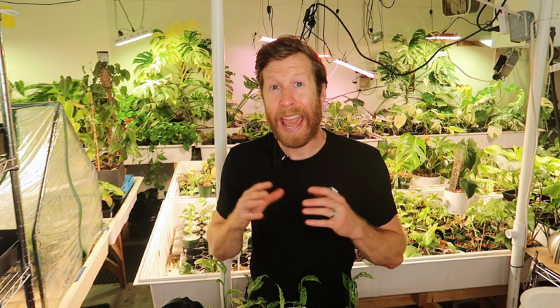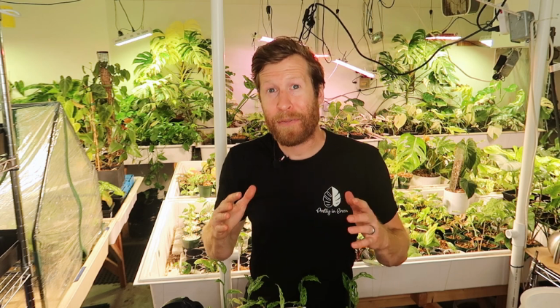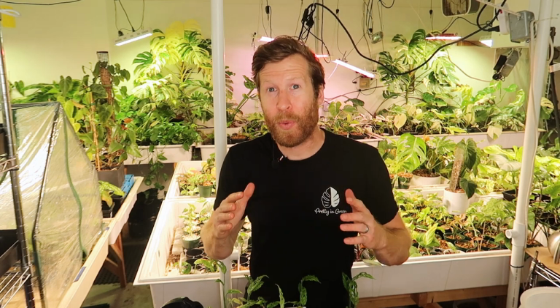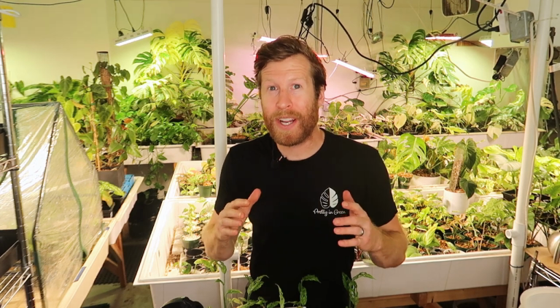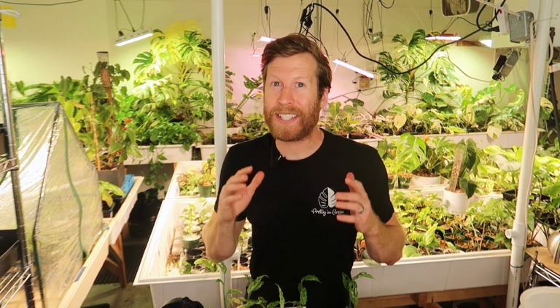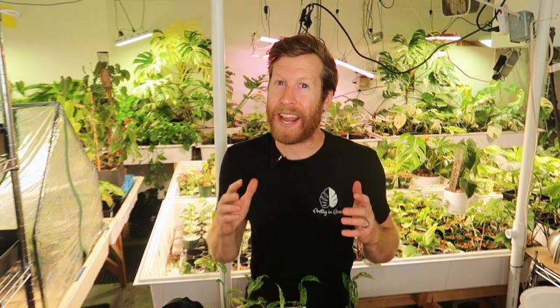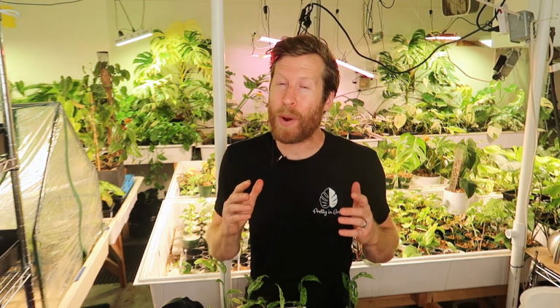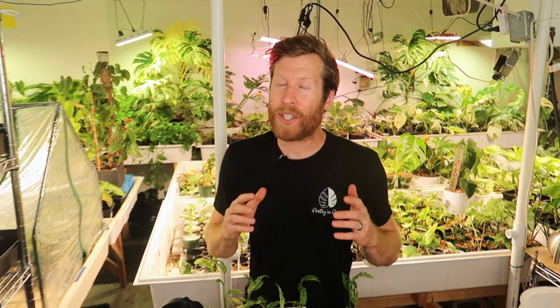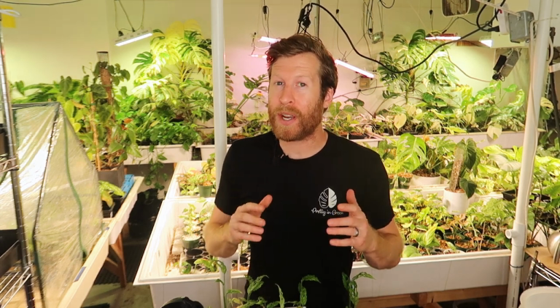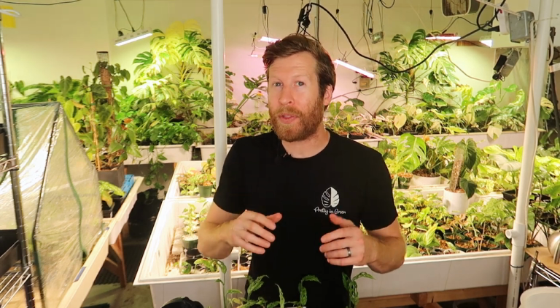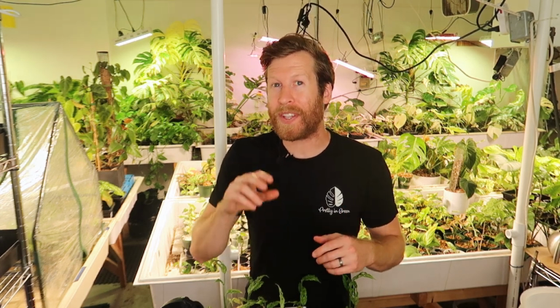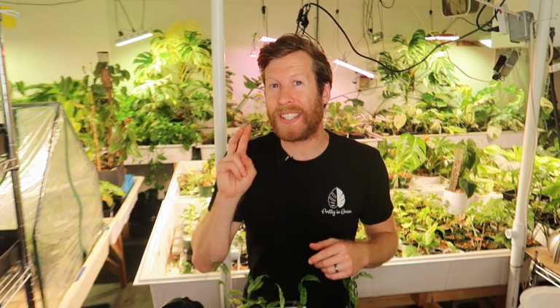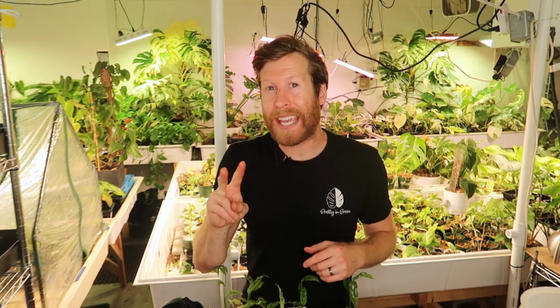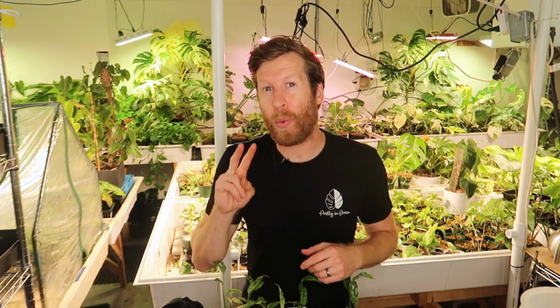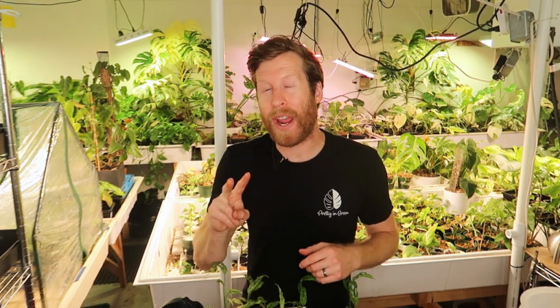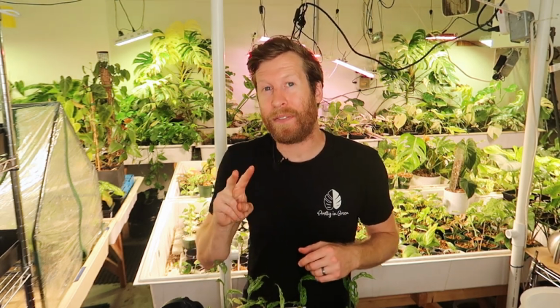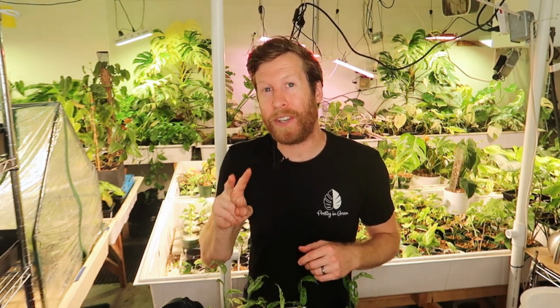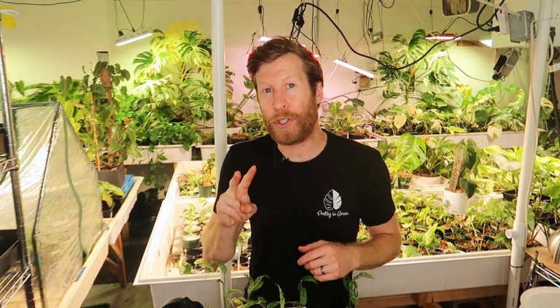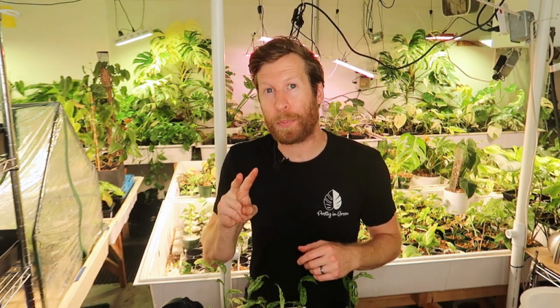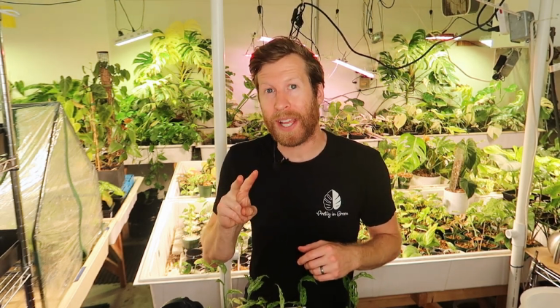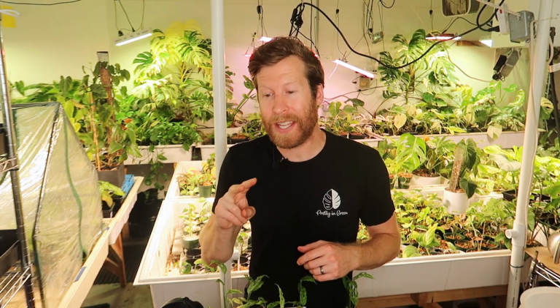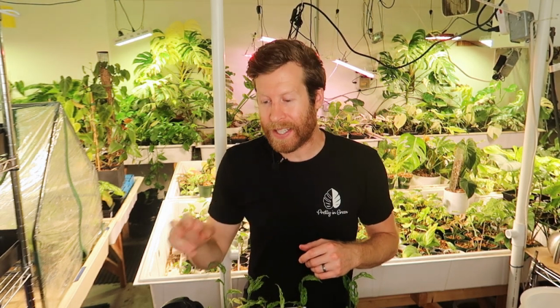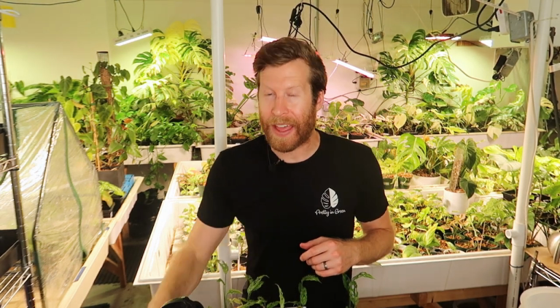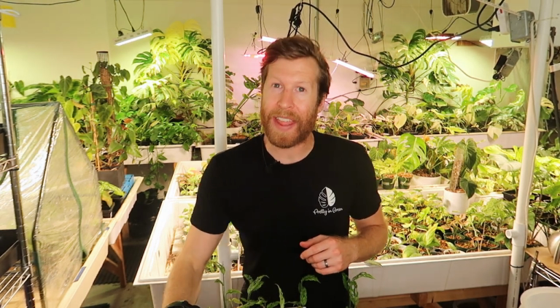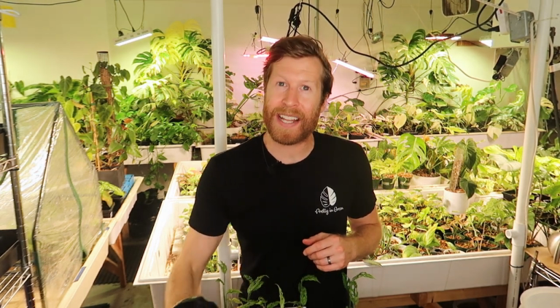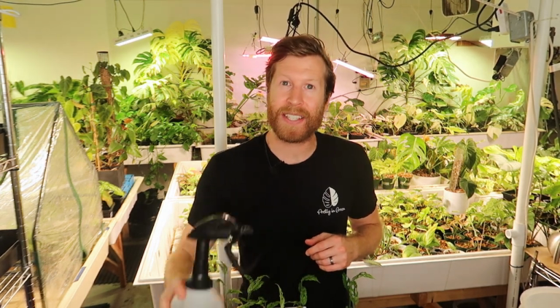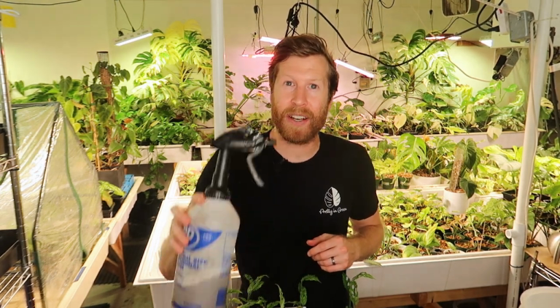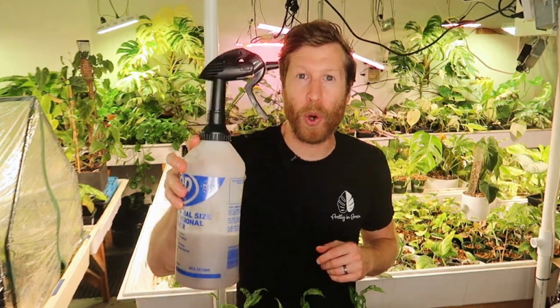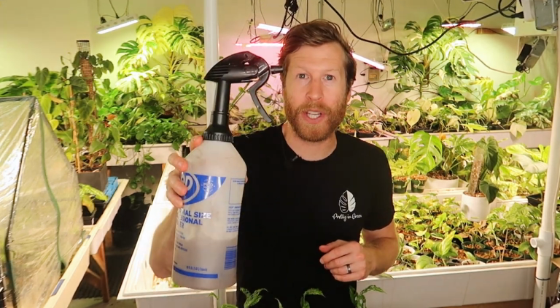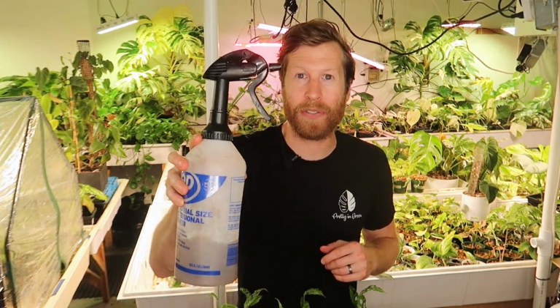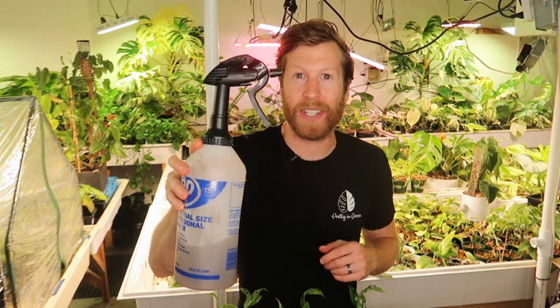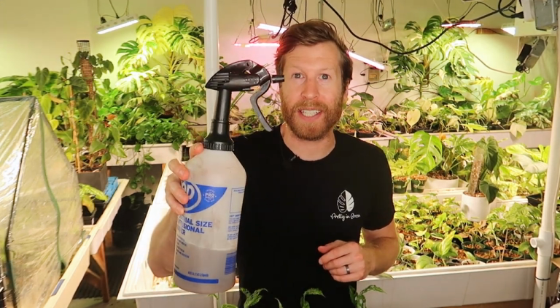Hey everyone, today we're talking about the second way to feed your plants and that's foliar feeding.